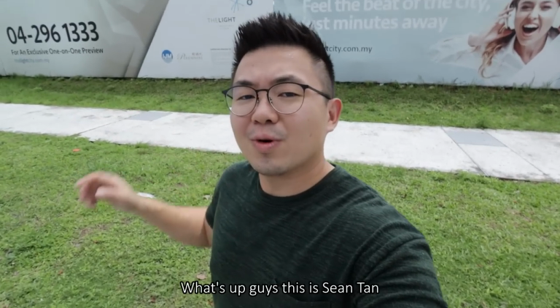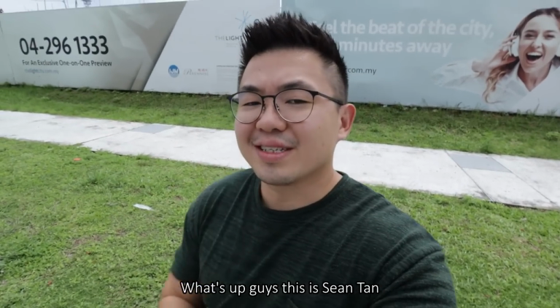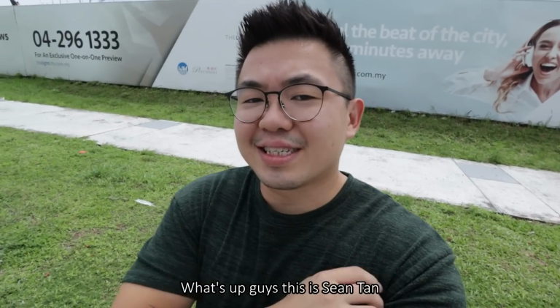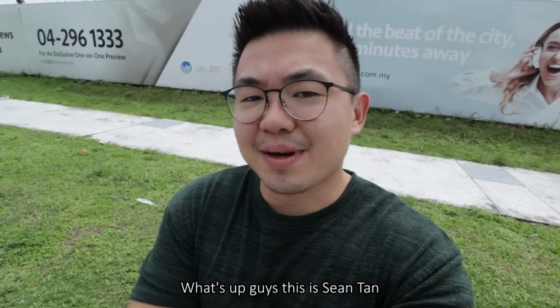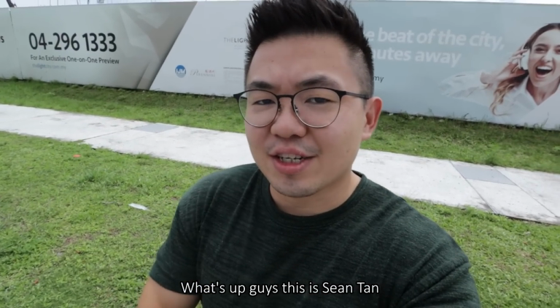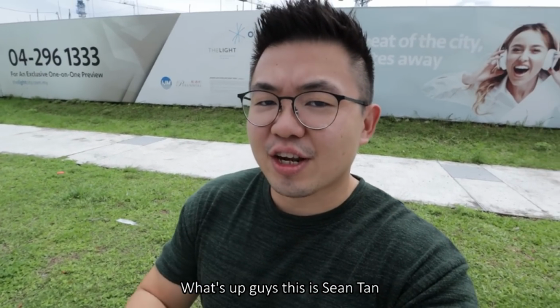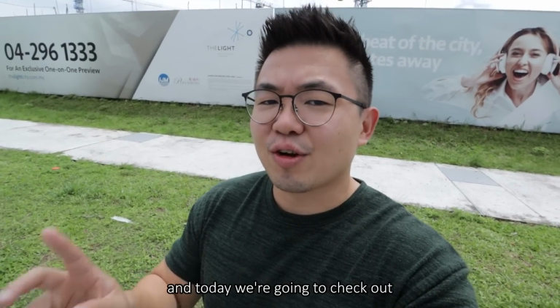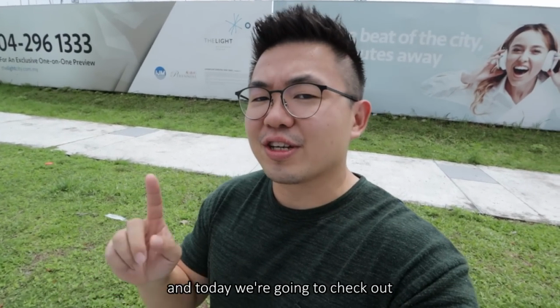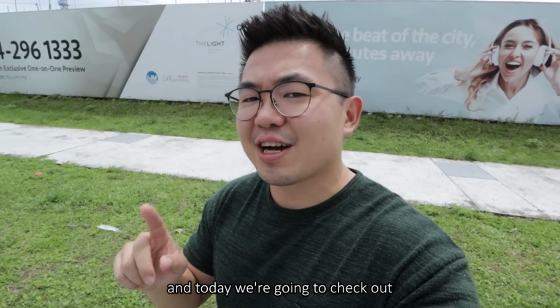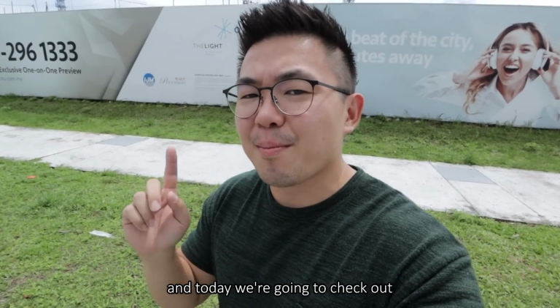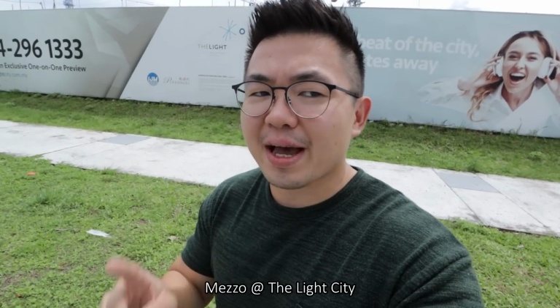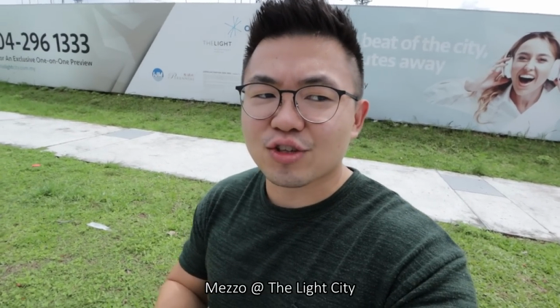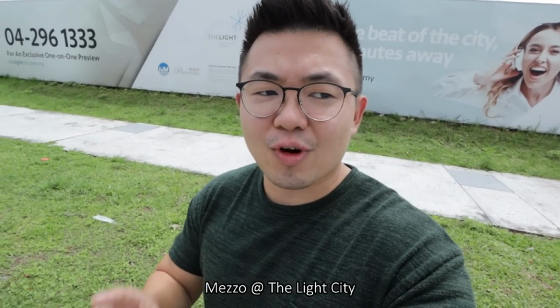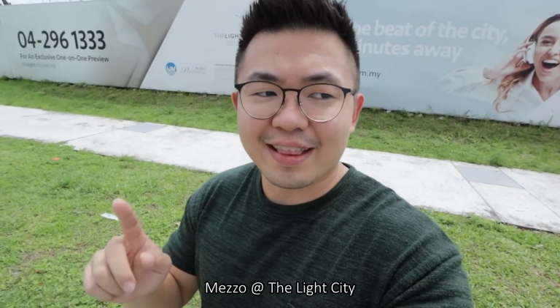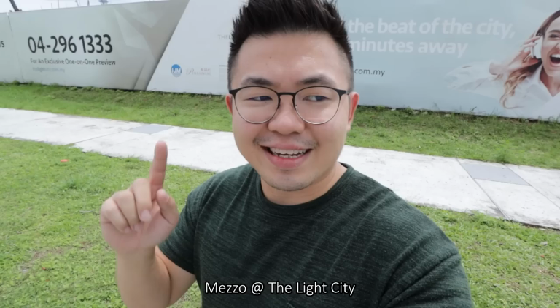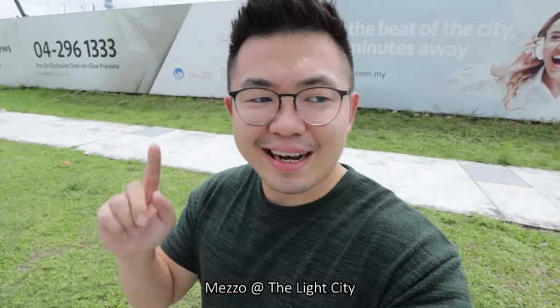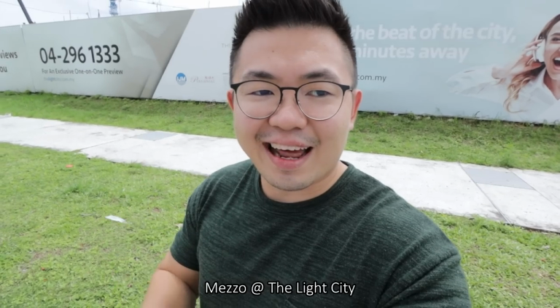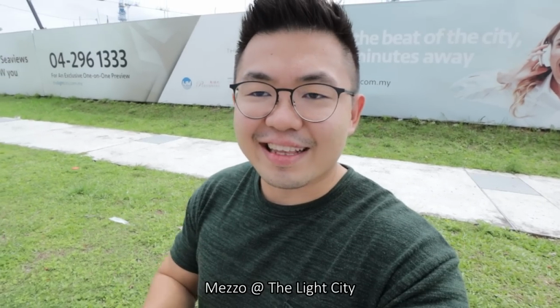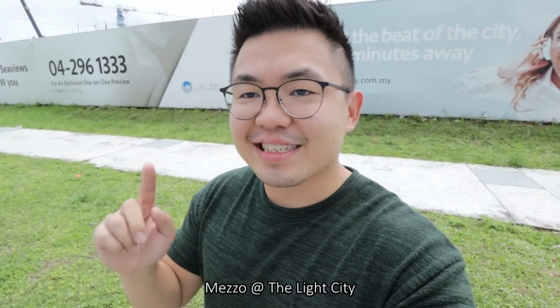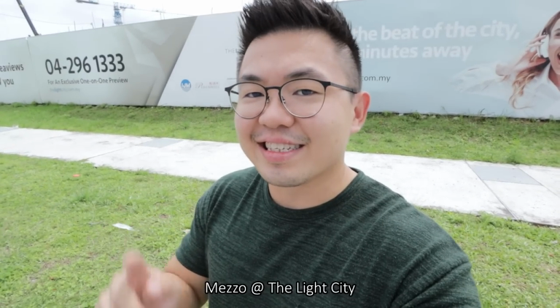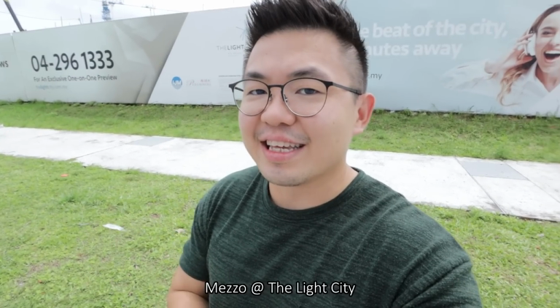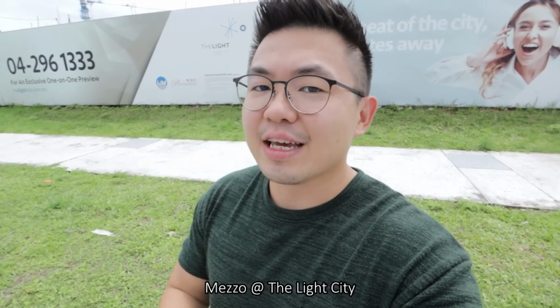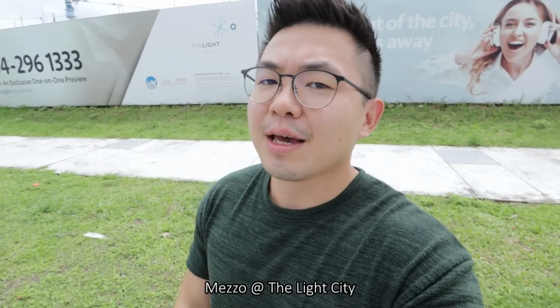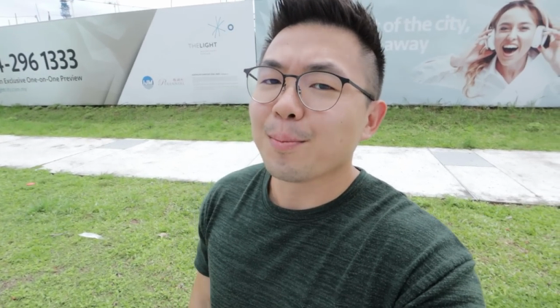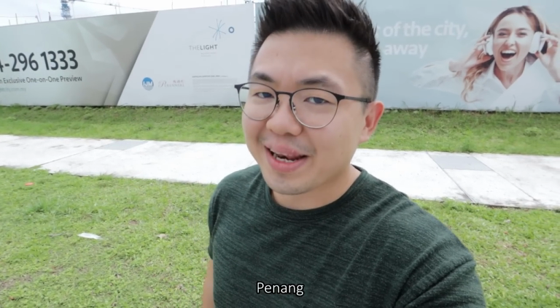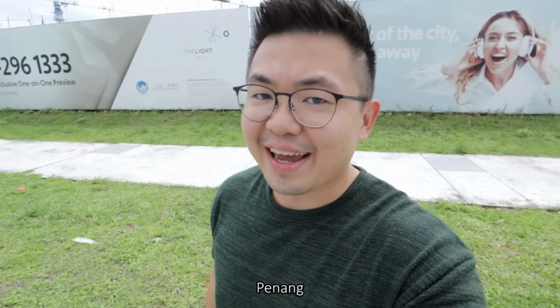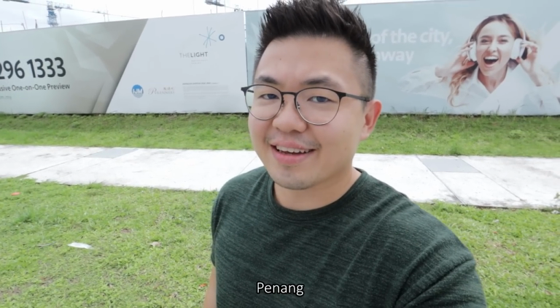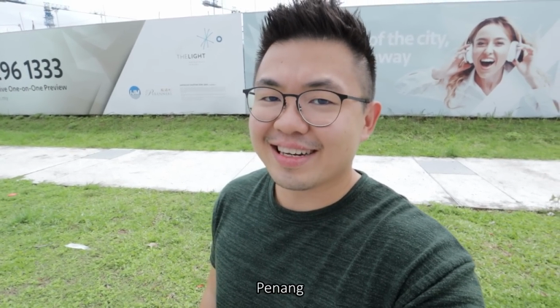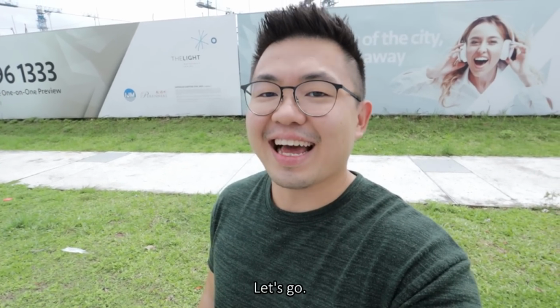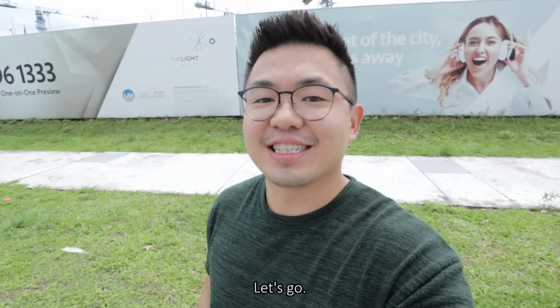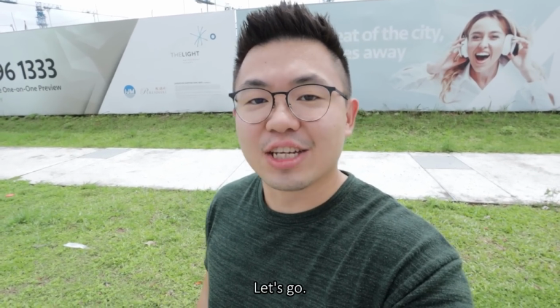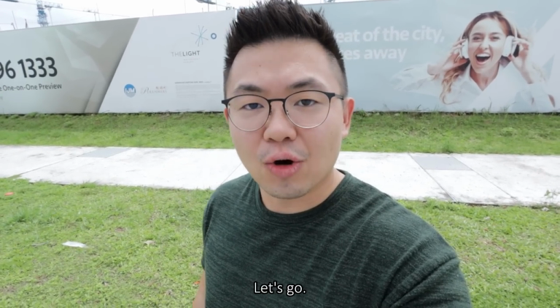What's up guys, today we are going to check out Mezzo at the Light City, Penang. Let's go!